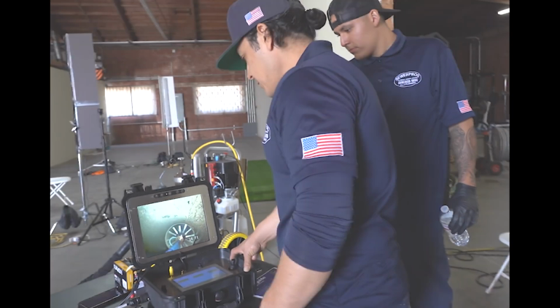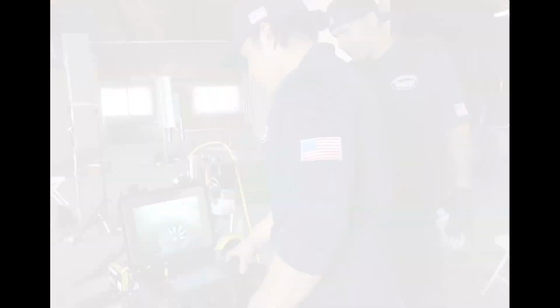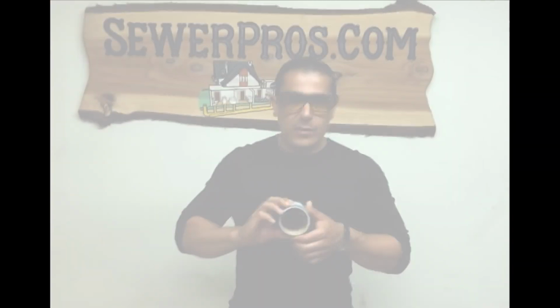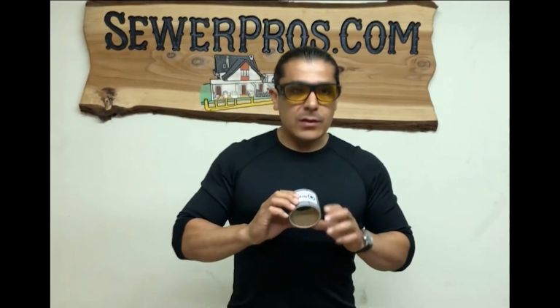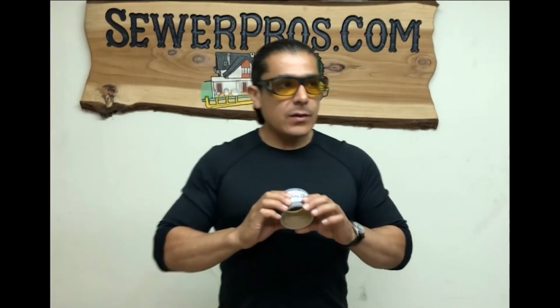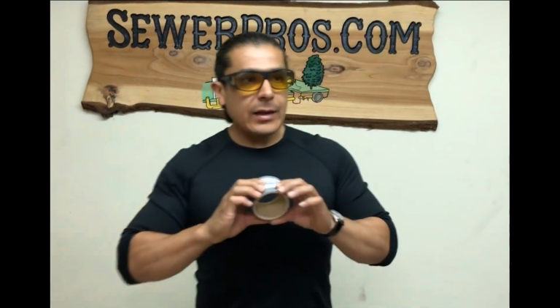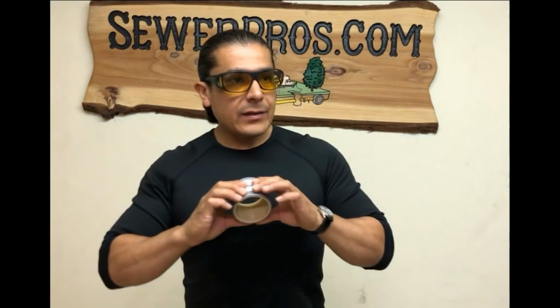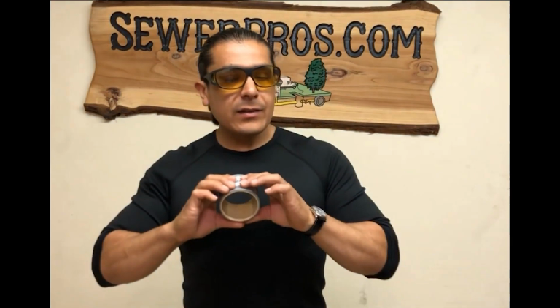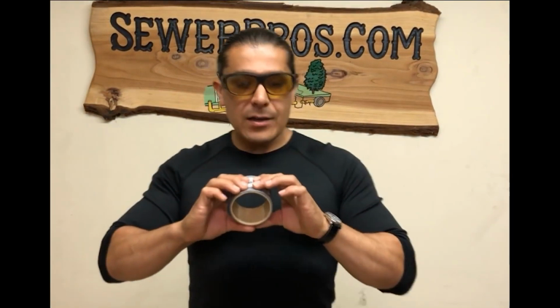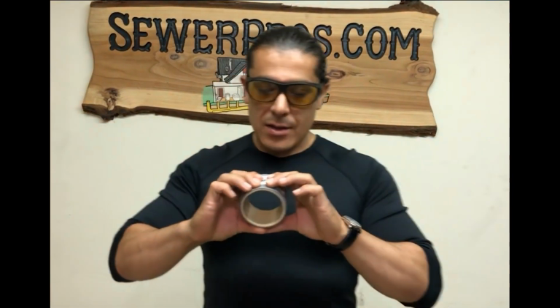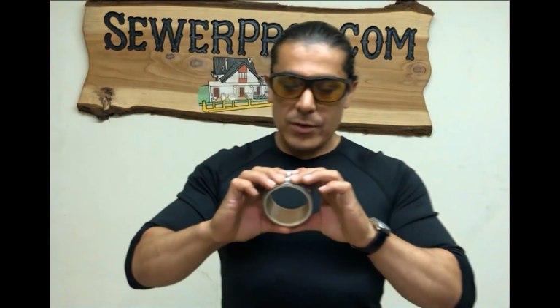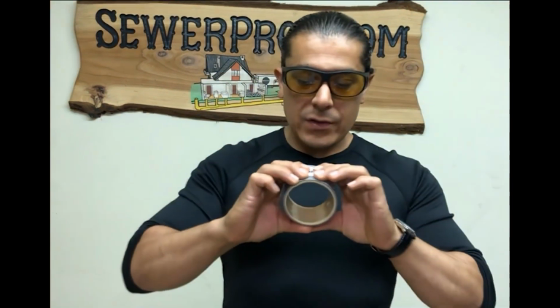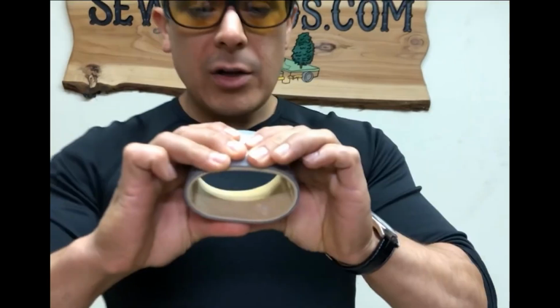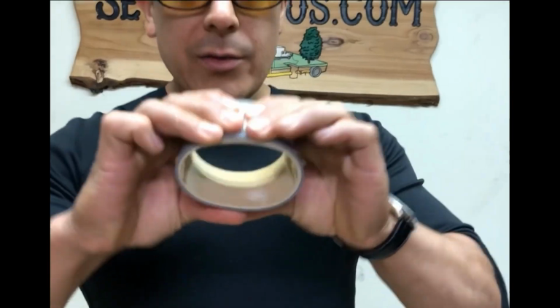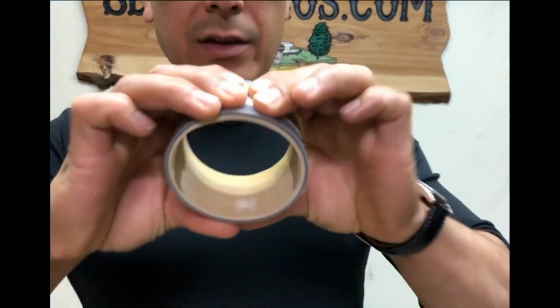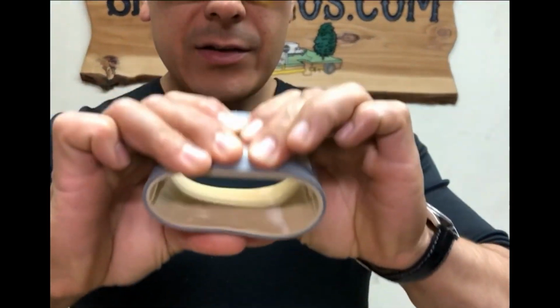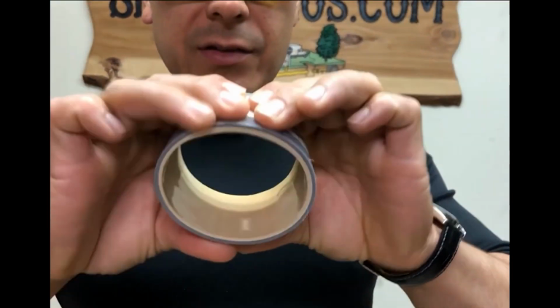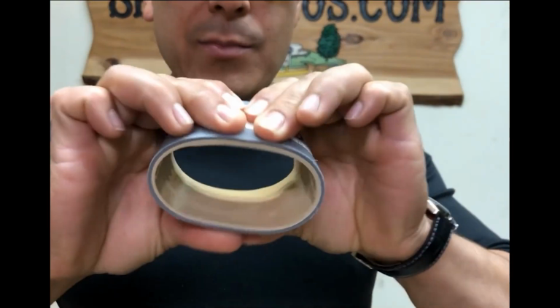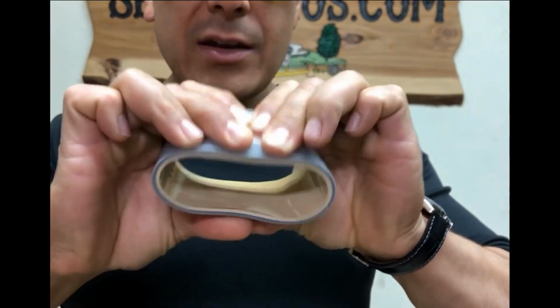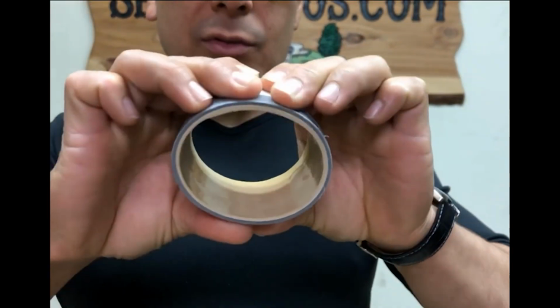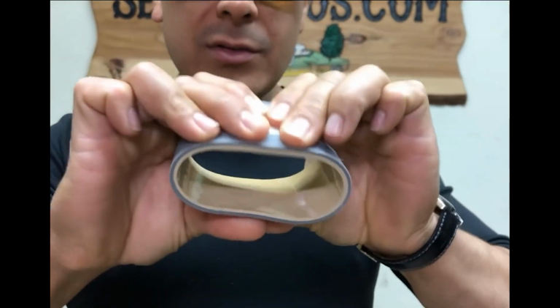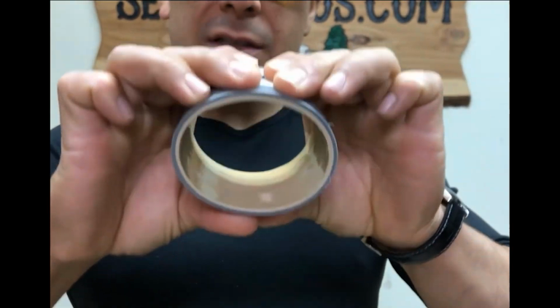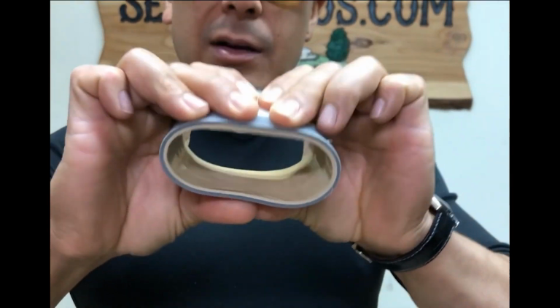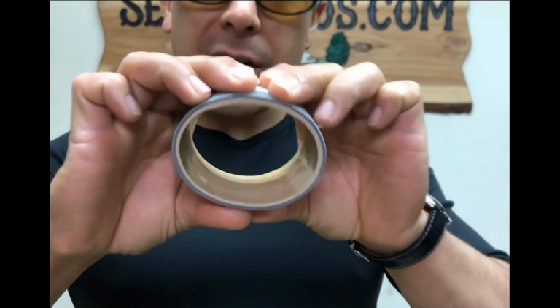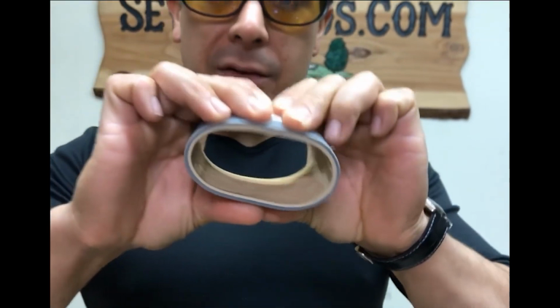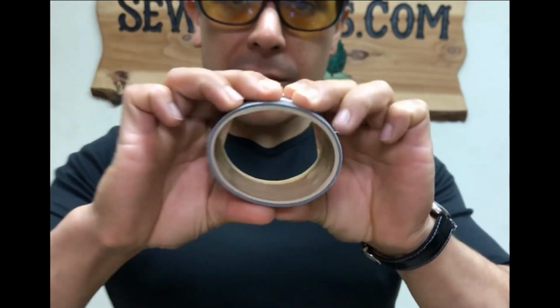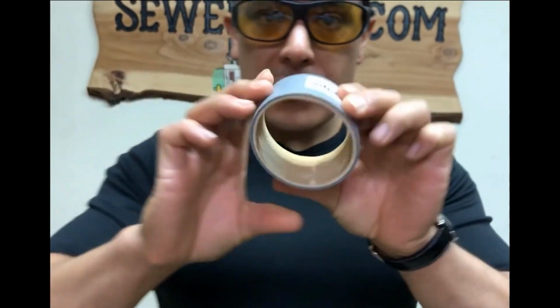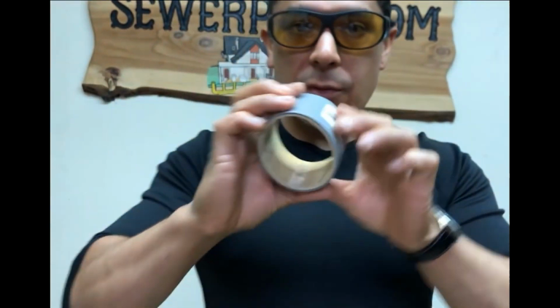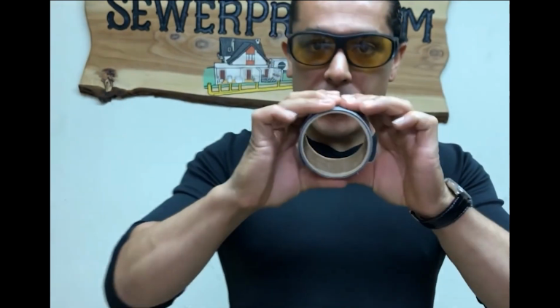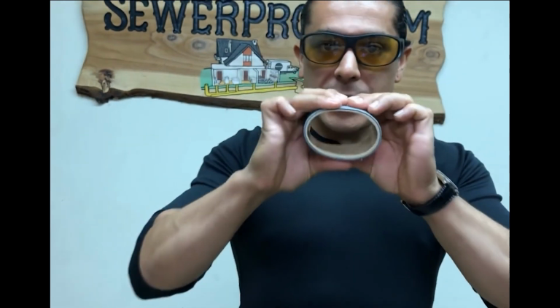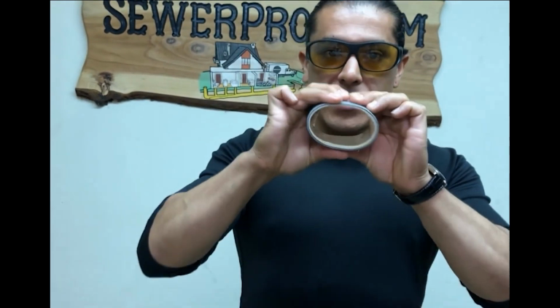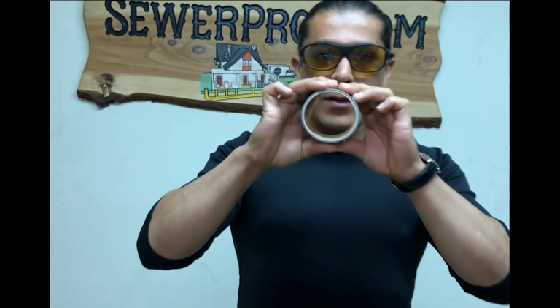As you can see, this is the elasticity — it's all urethane. As you can see, it's bendable; it's not going to break on you with earthquakes and stuff.